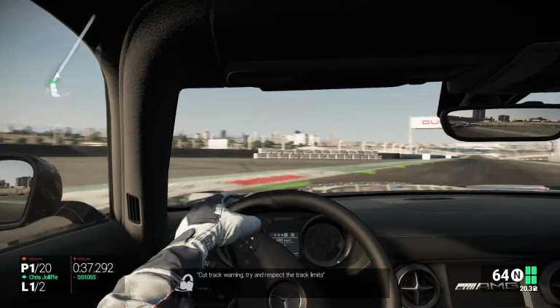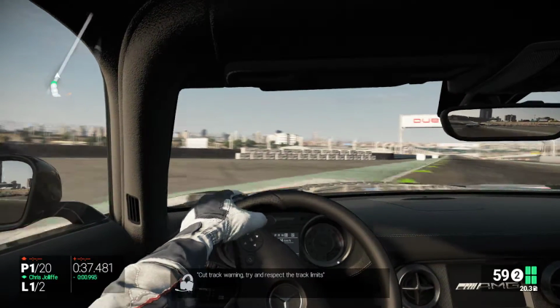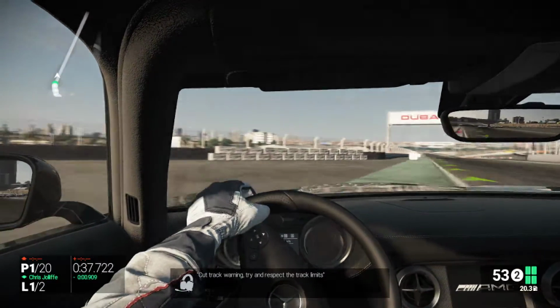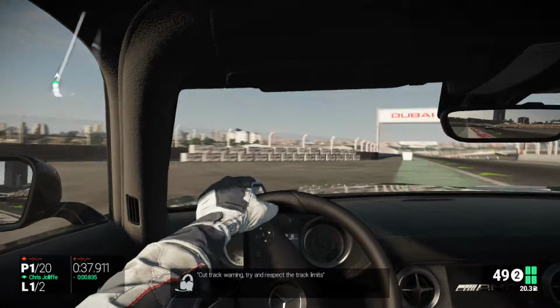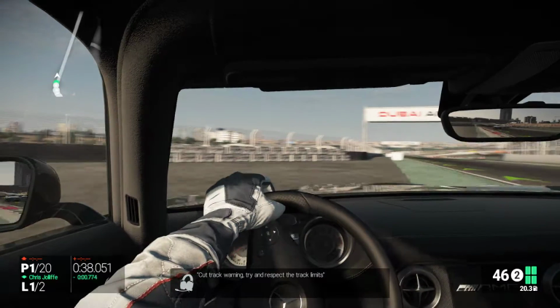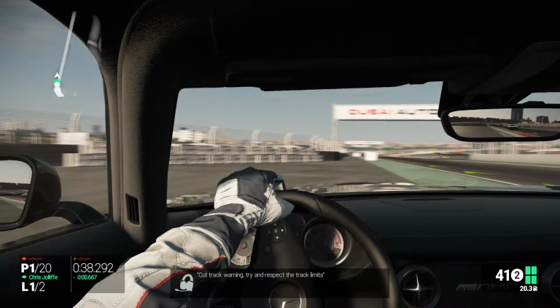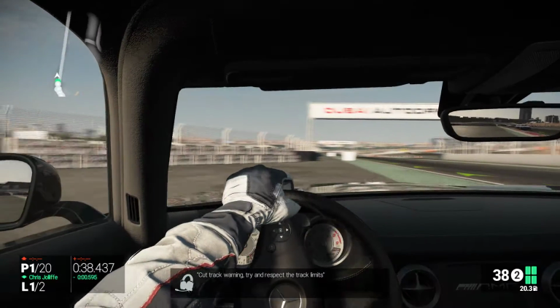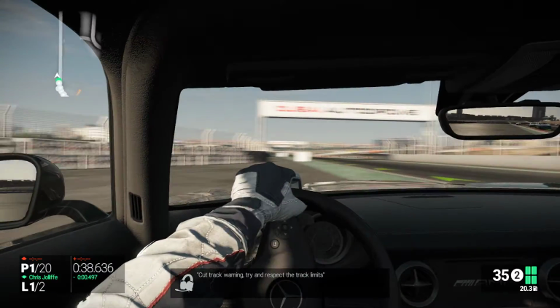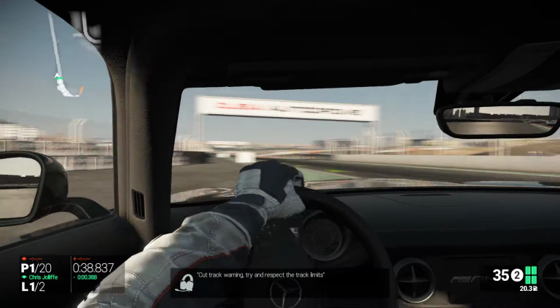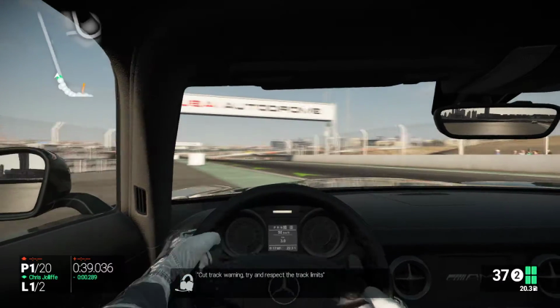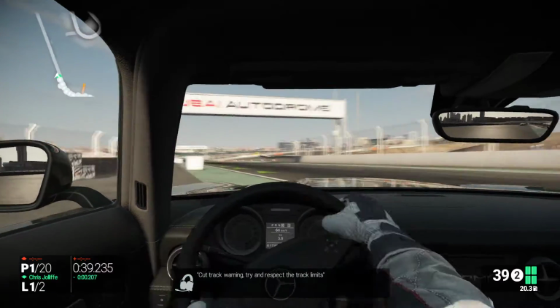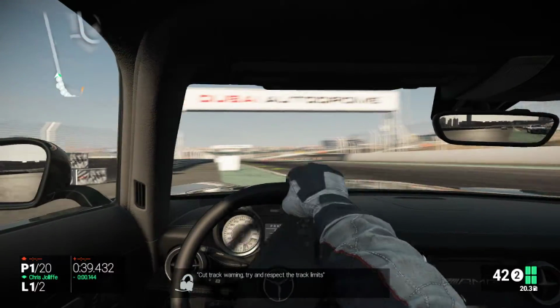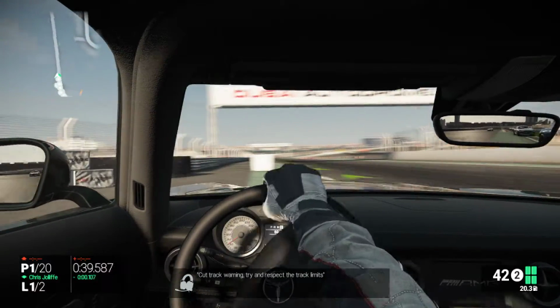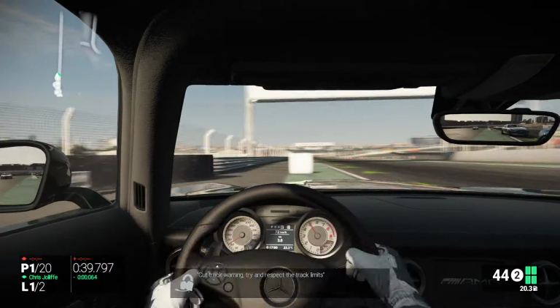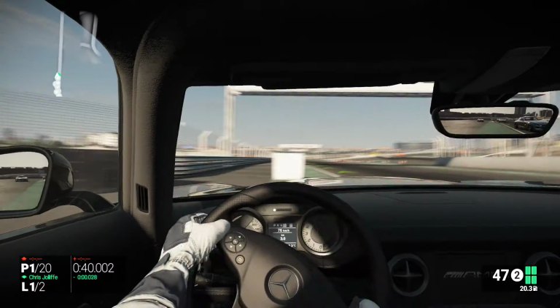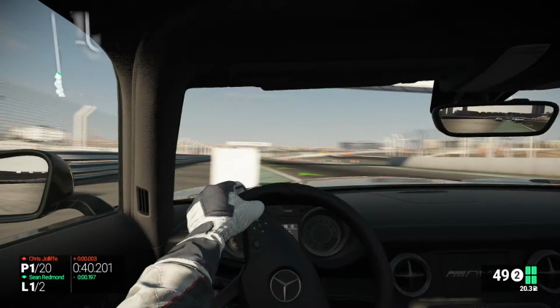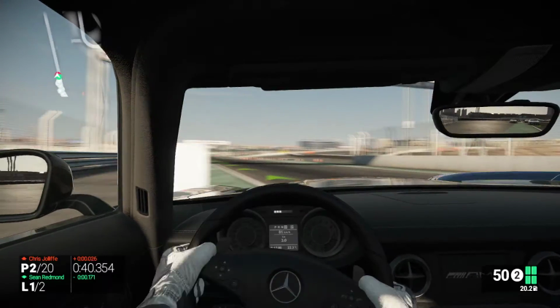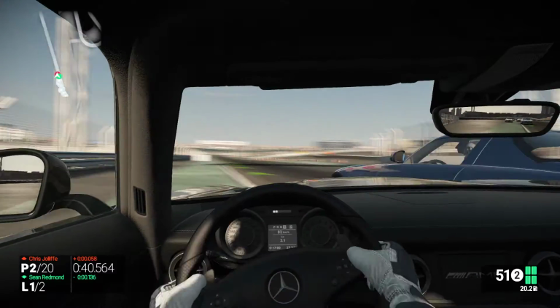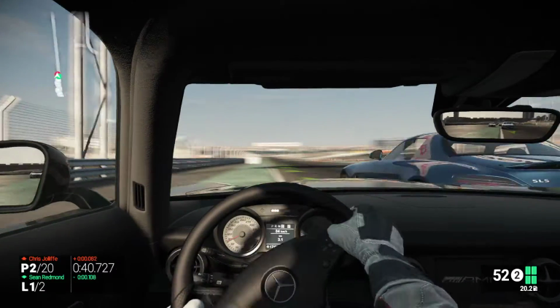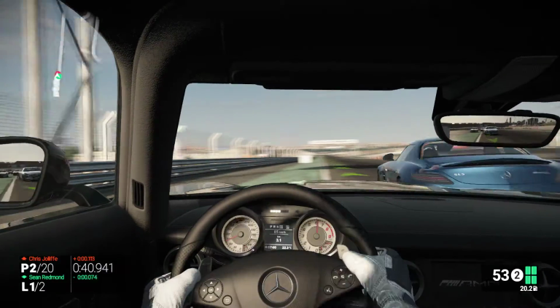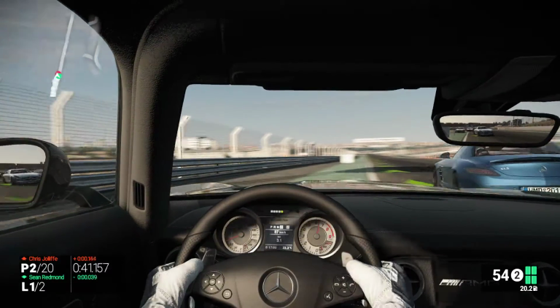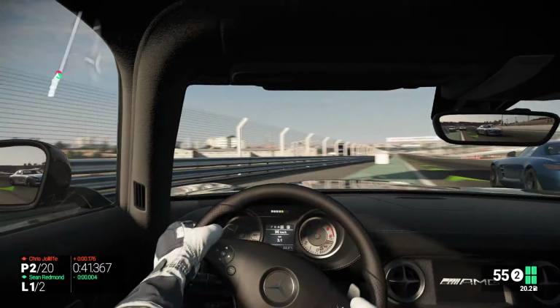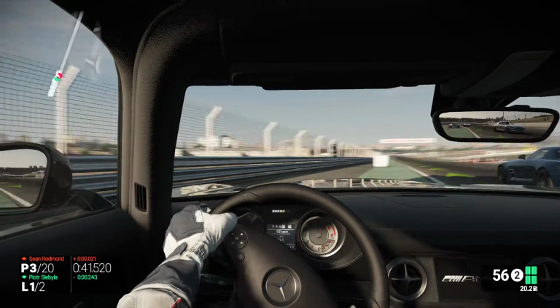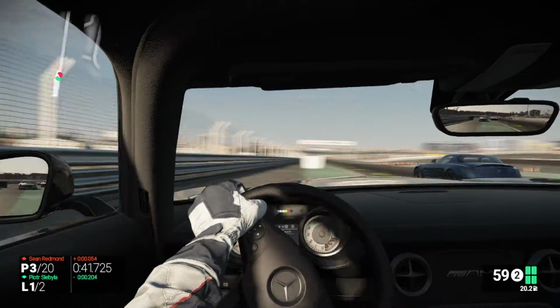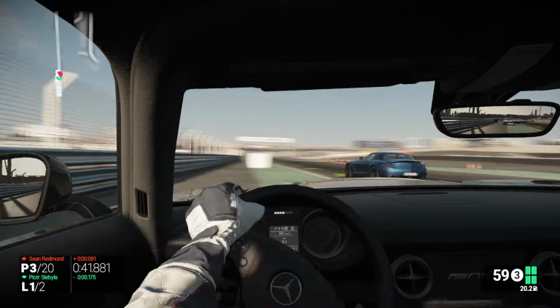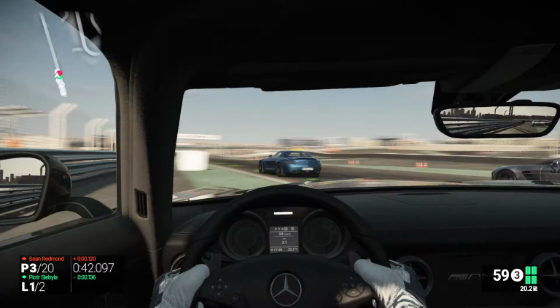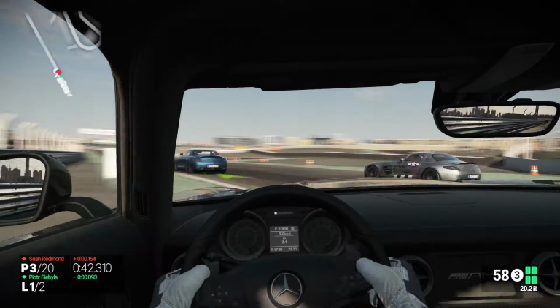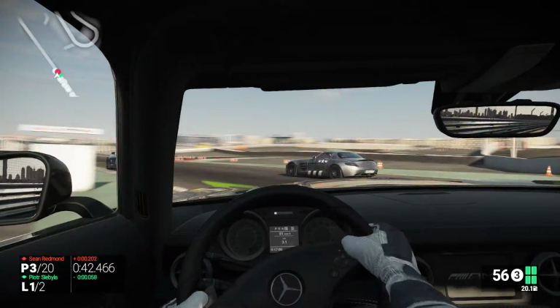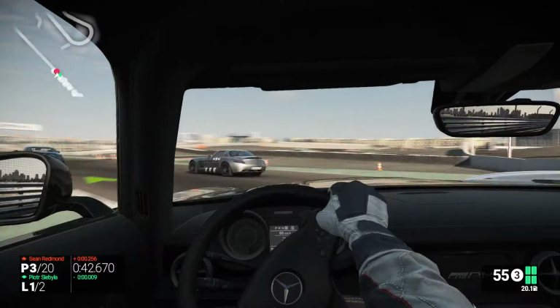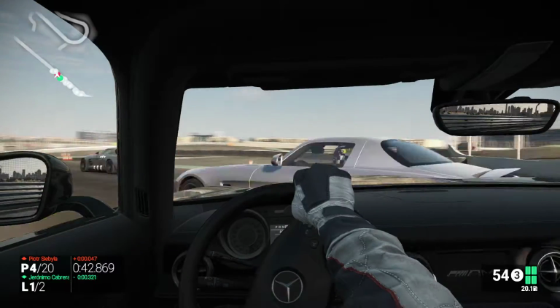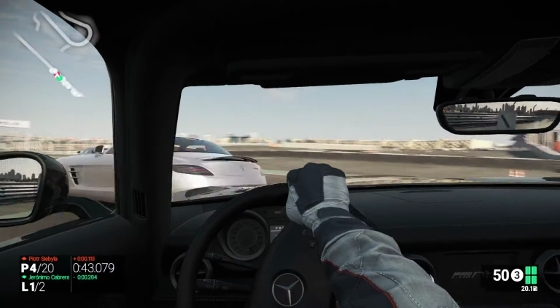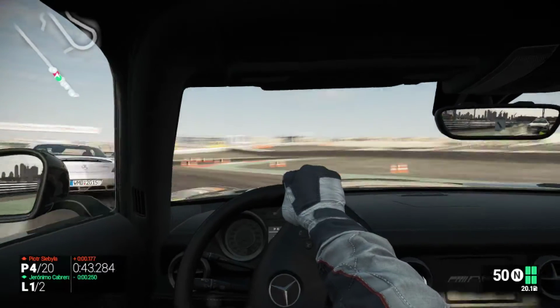Okay, you've got a warning from the race director for cutting the track. Try and respect the track limits, keep it between the white lines.